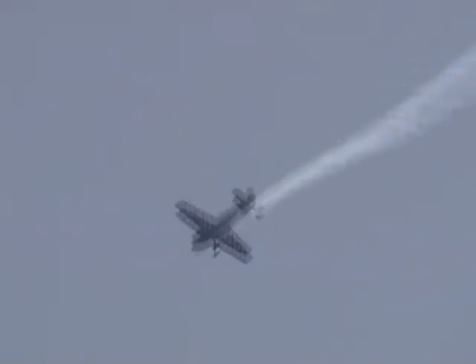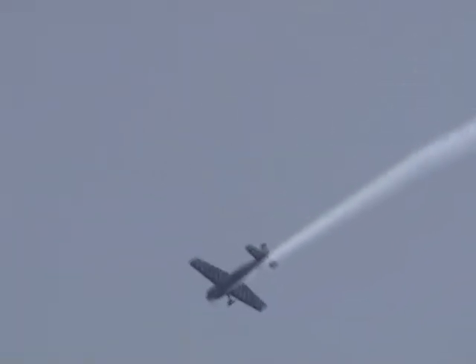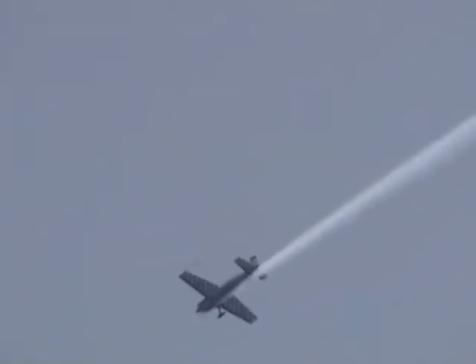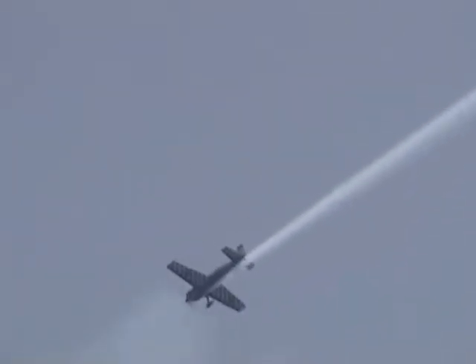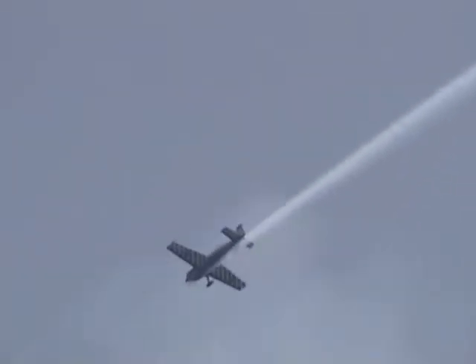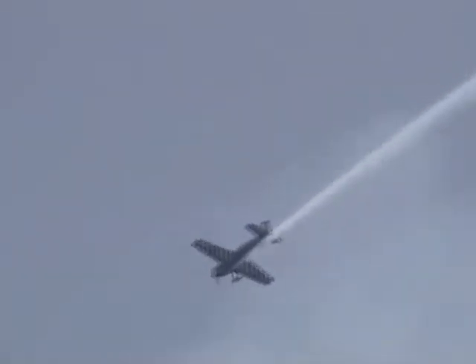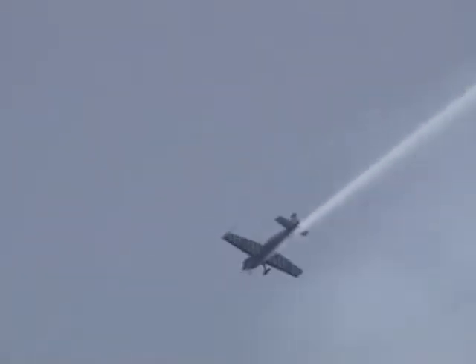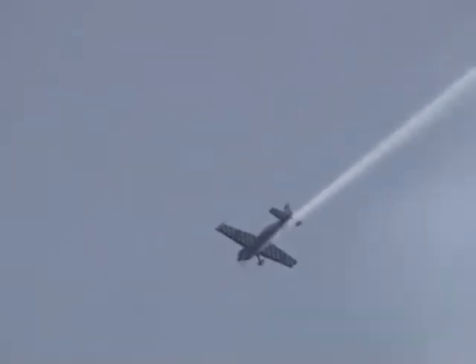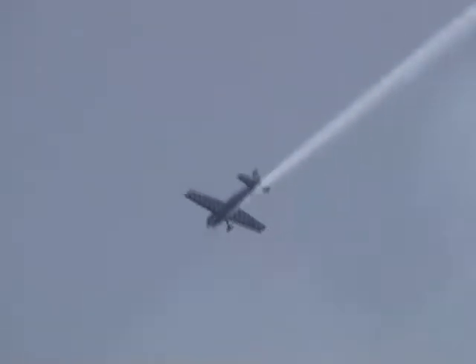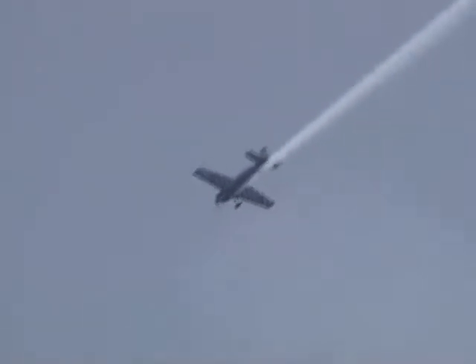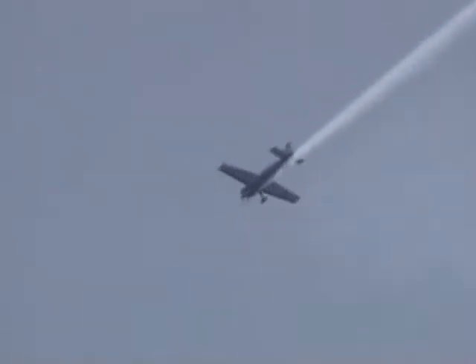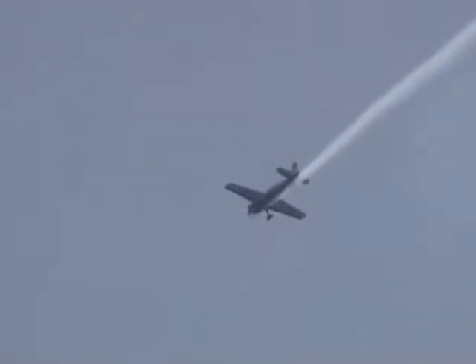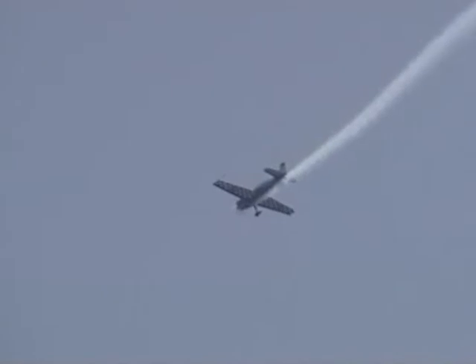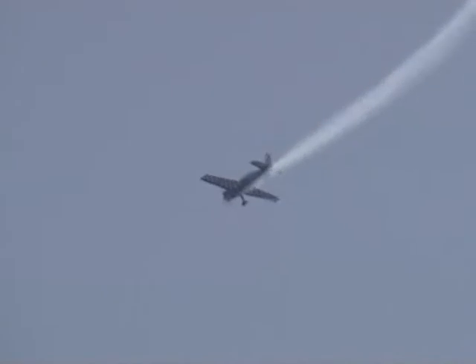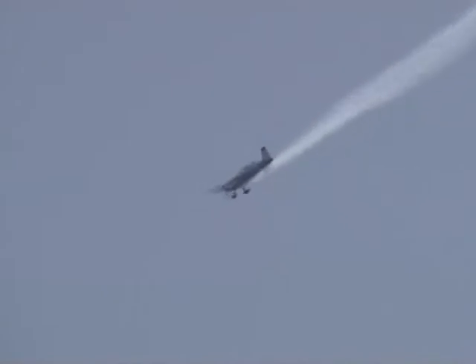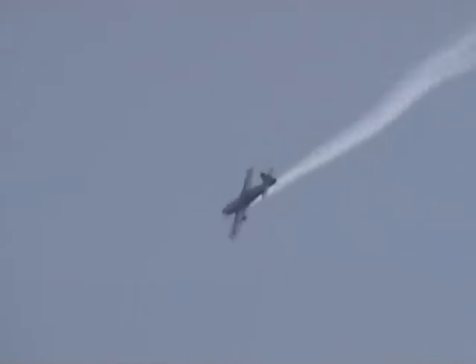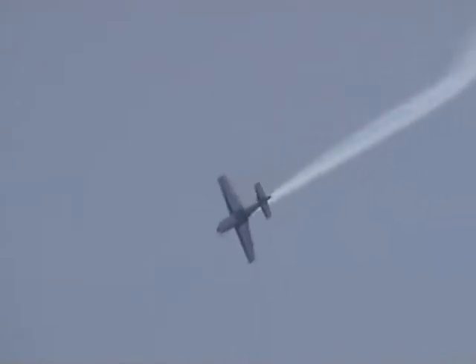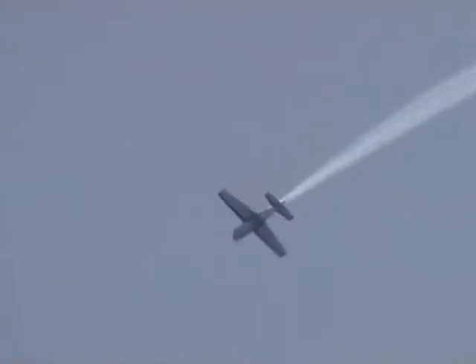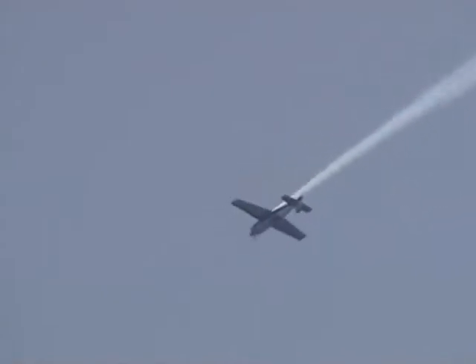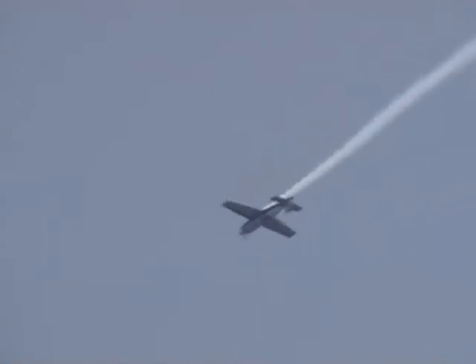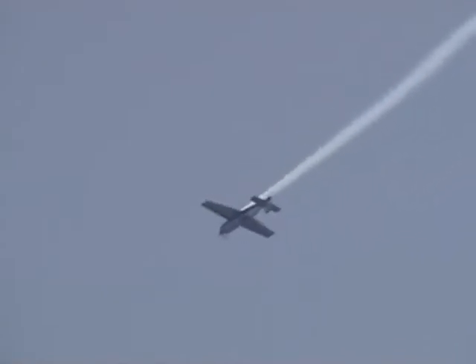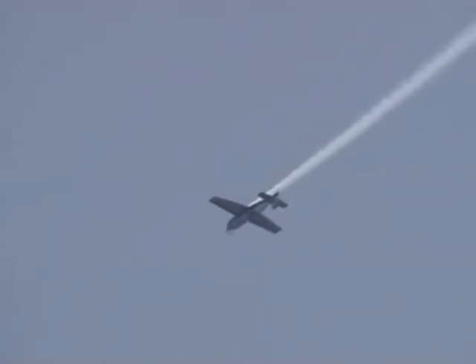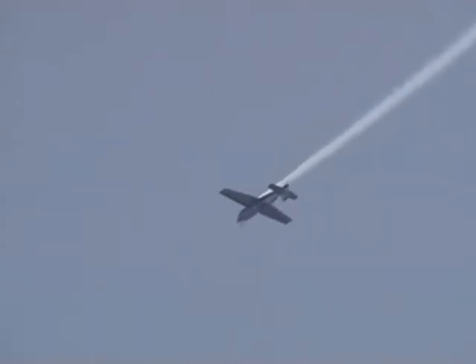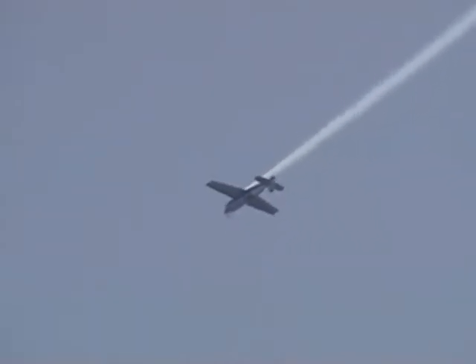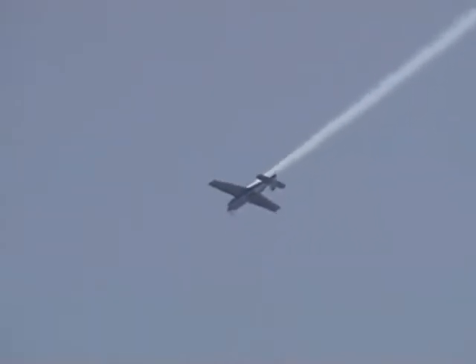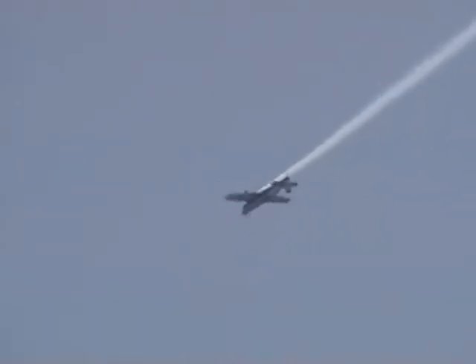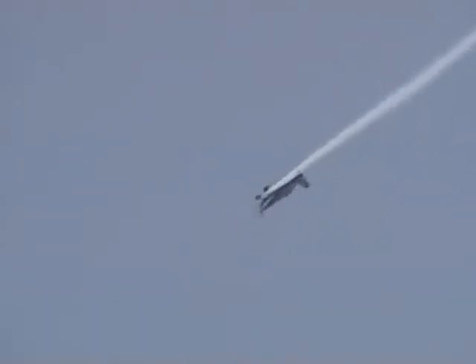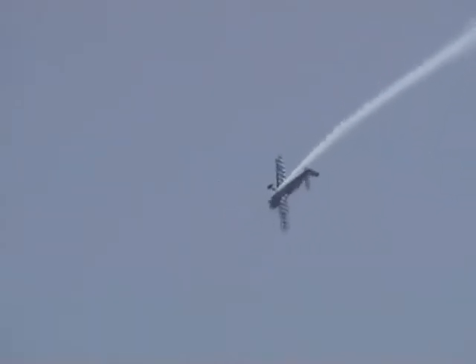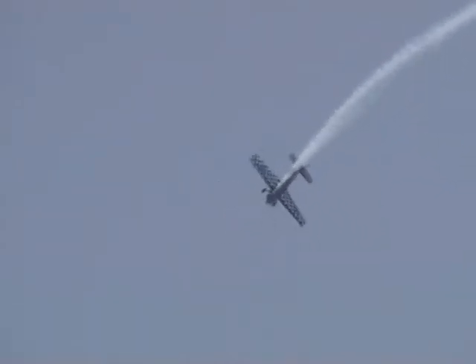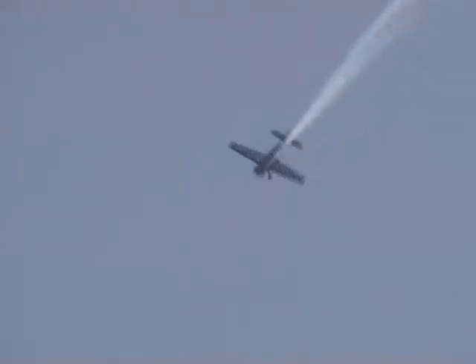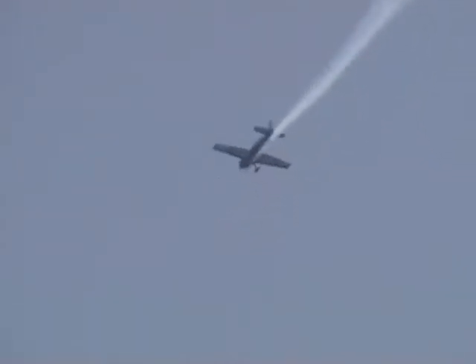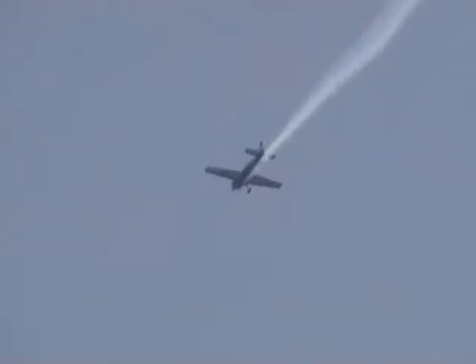A beautiful barnstormer's loop in only about 300 feet of altitude. Kevin Coleman, ladies and gentlemen — give this newcomer a big round of applause.